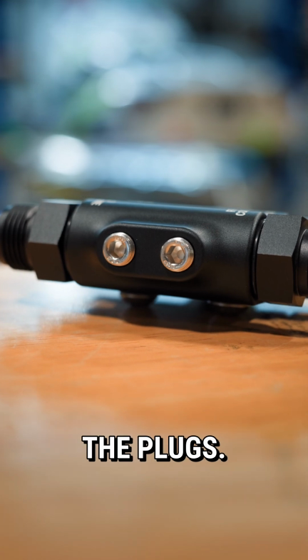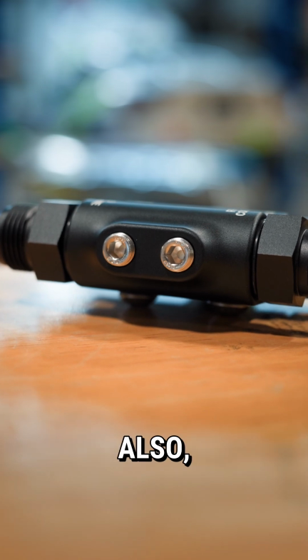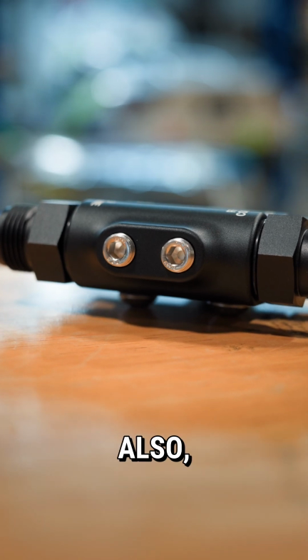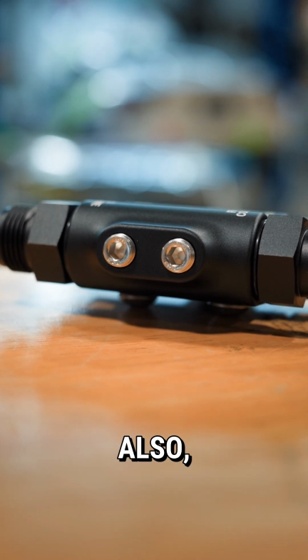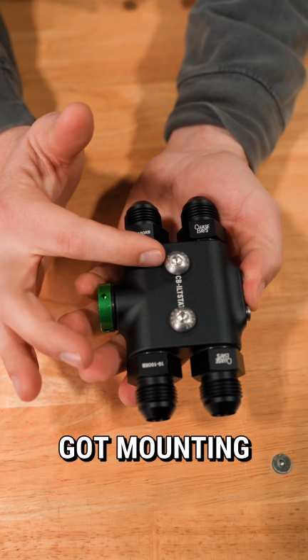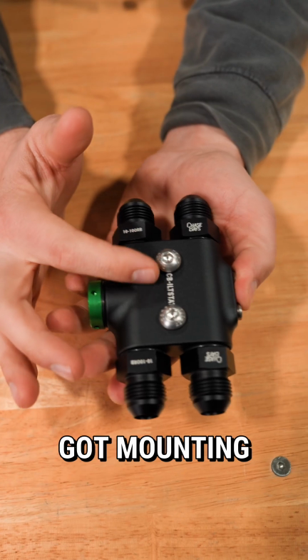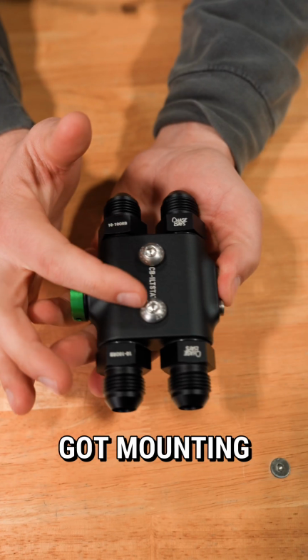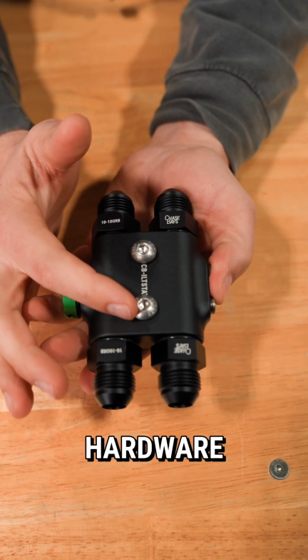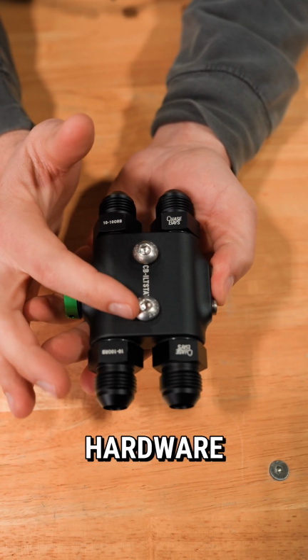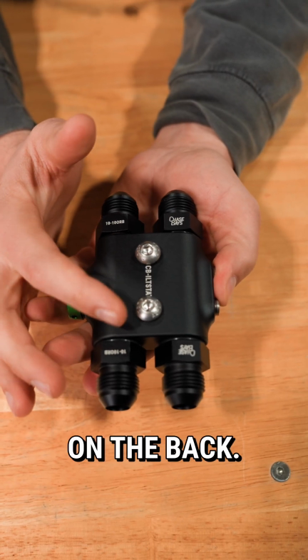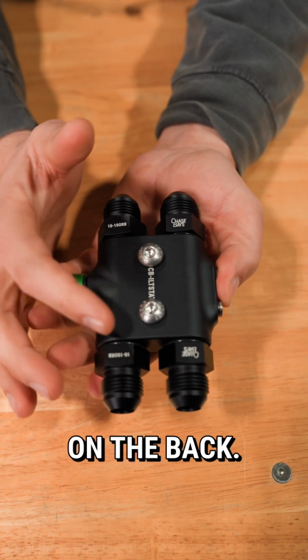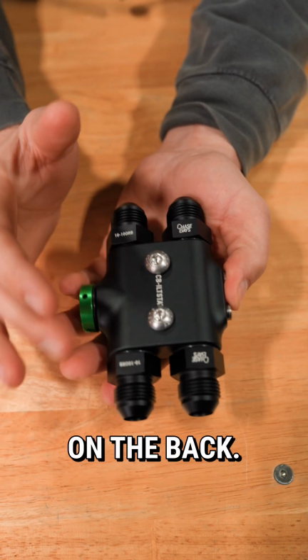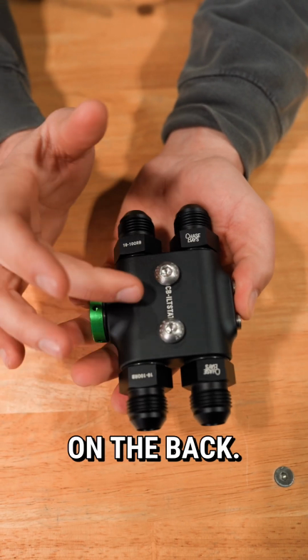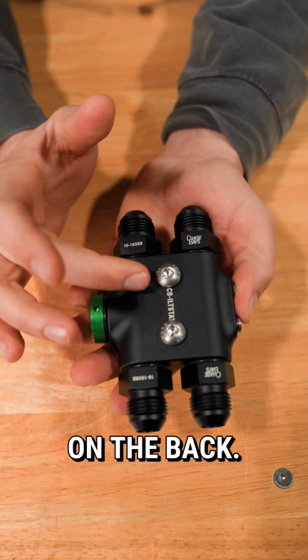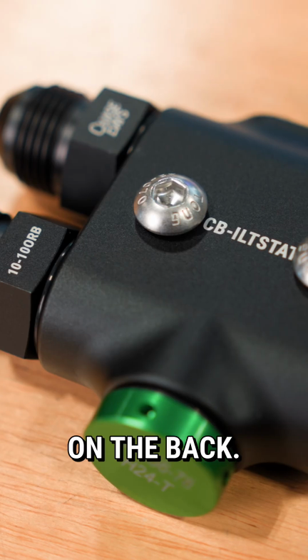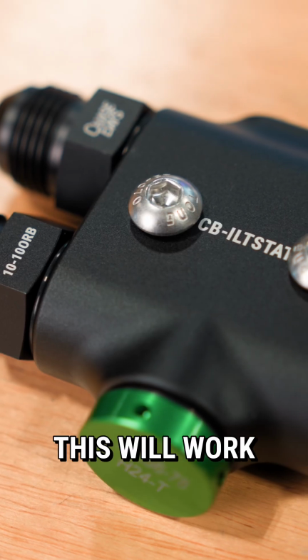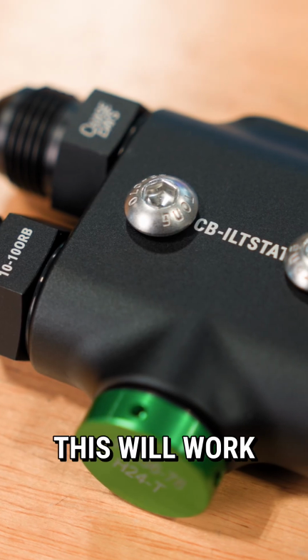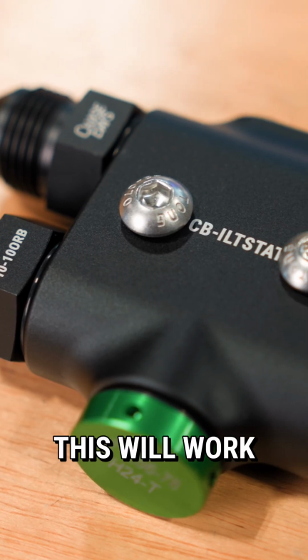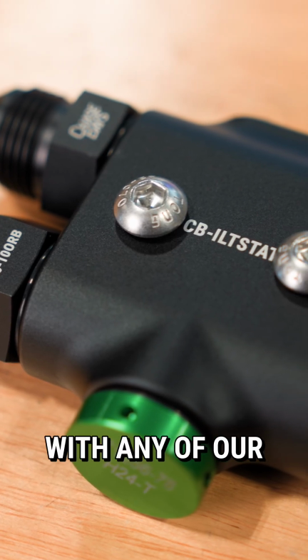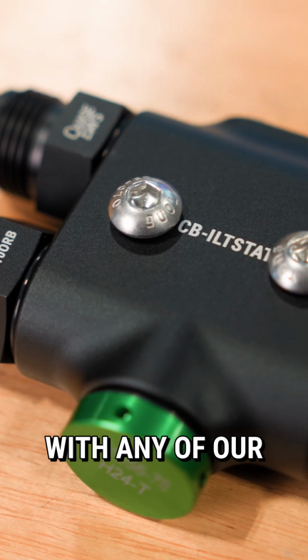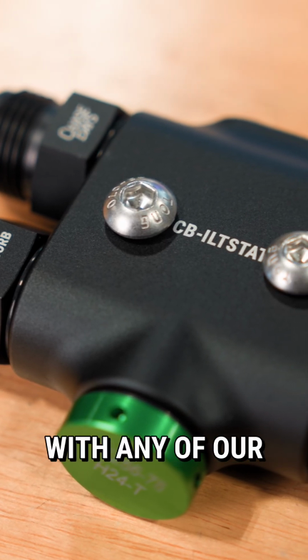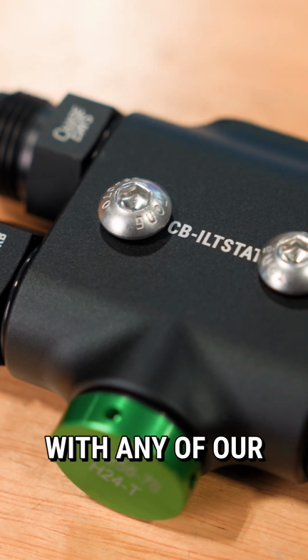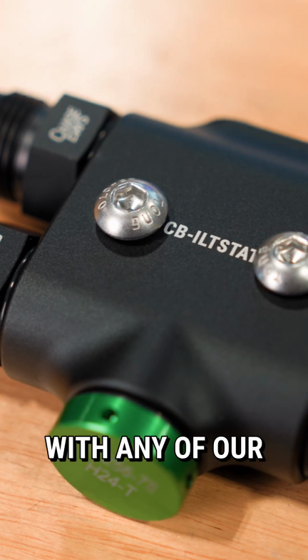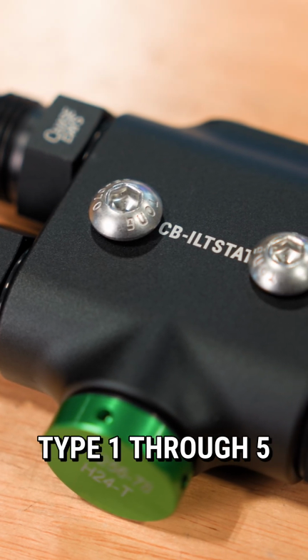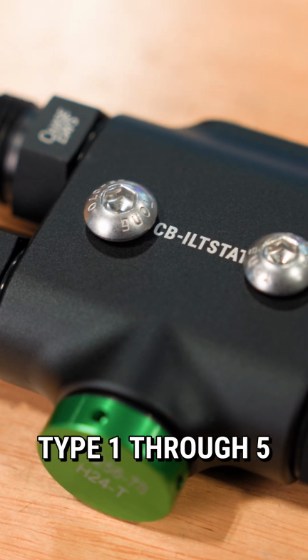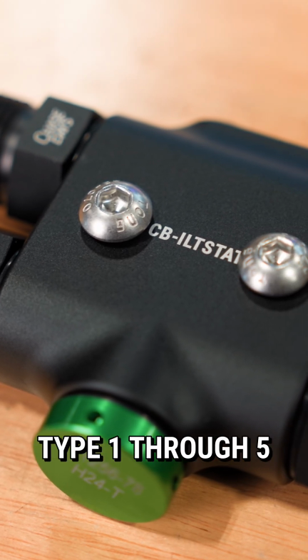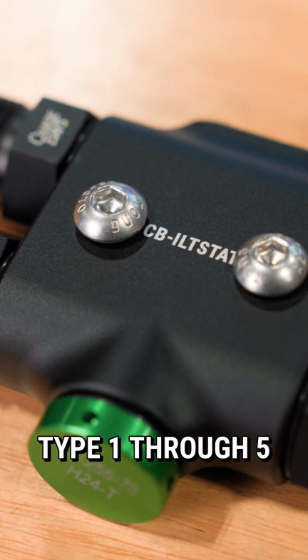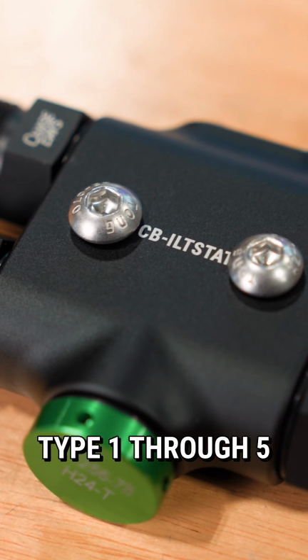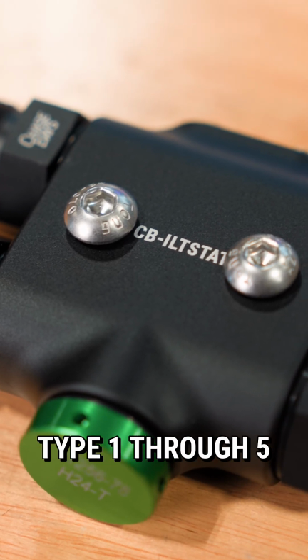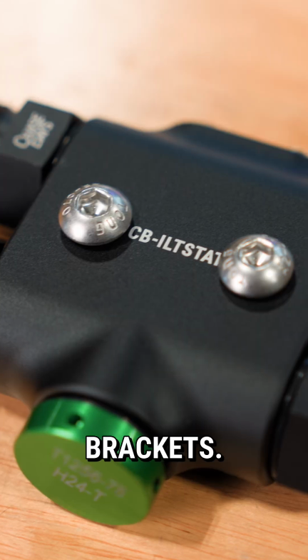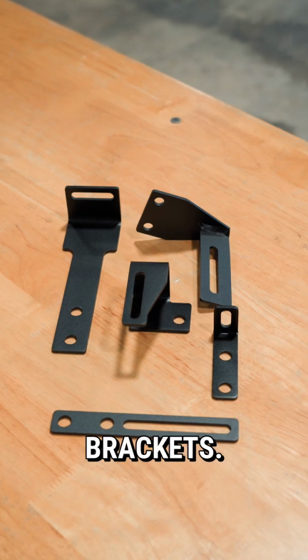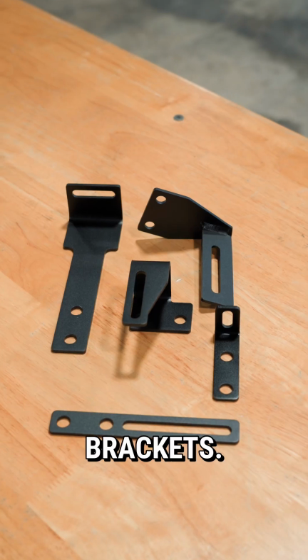Also, there's mounting hardware on the back. This will work with any of our Type 1 through 5 brackets.